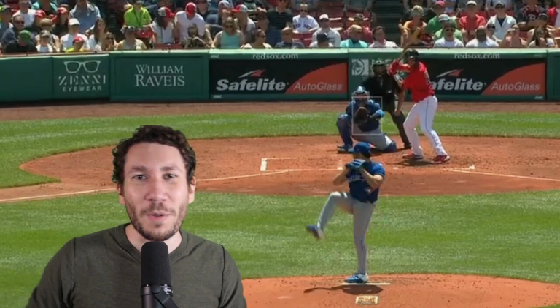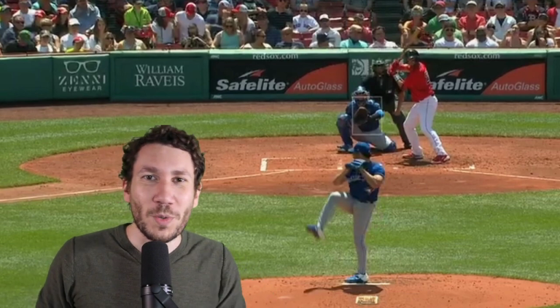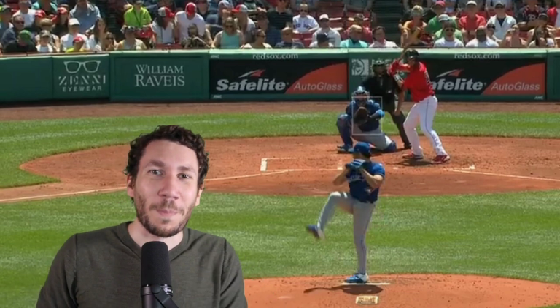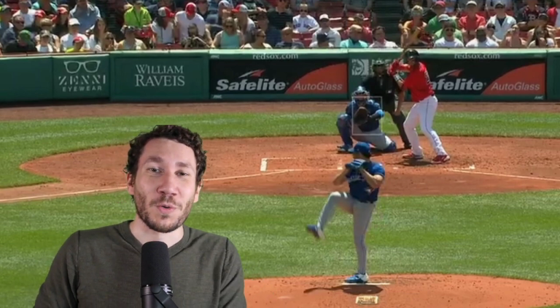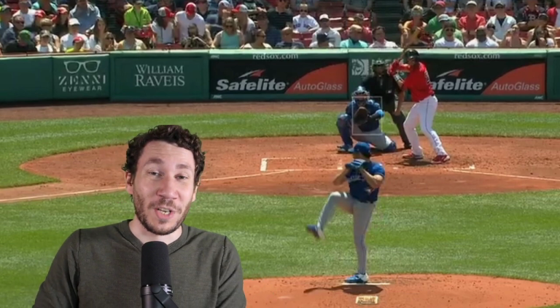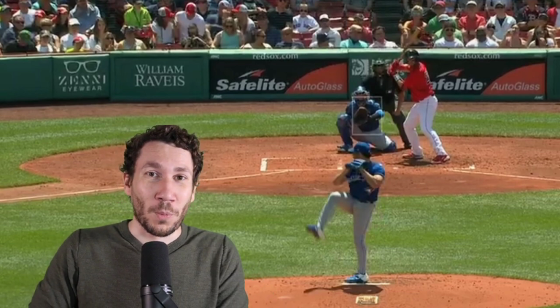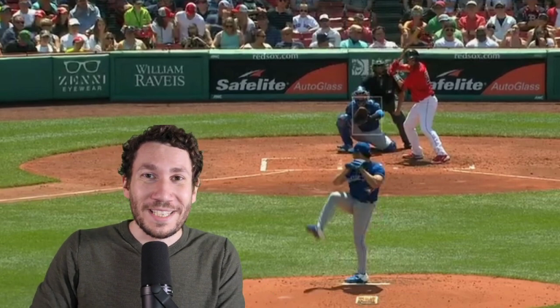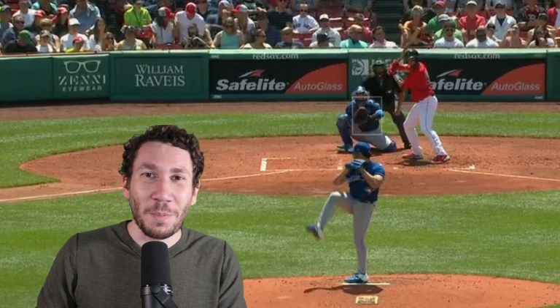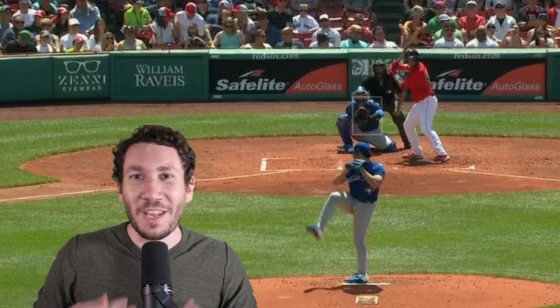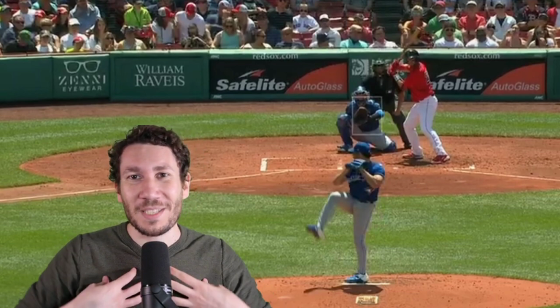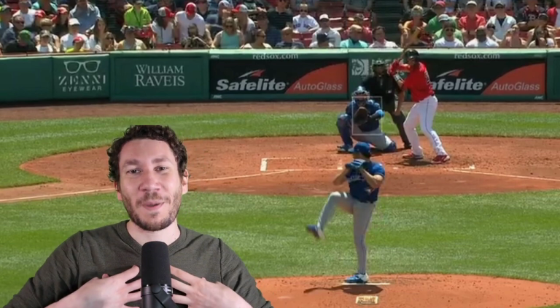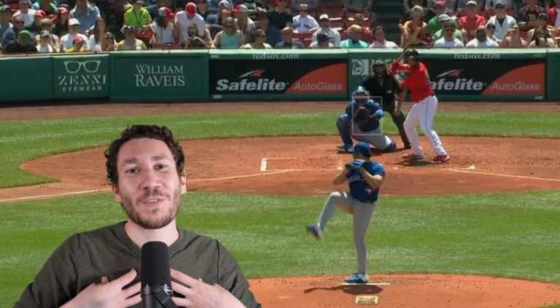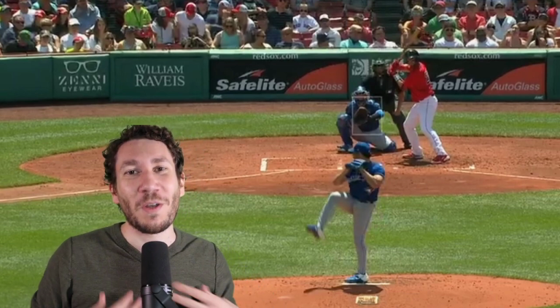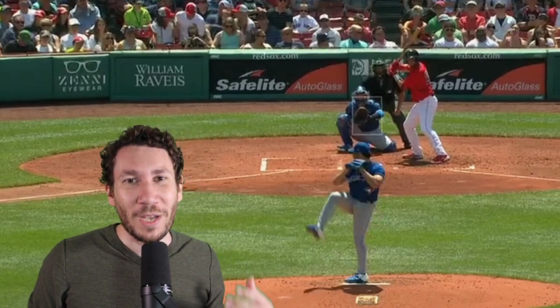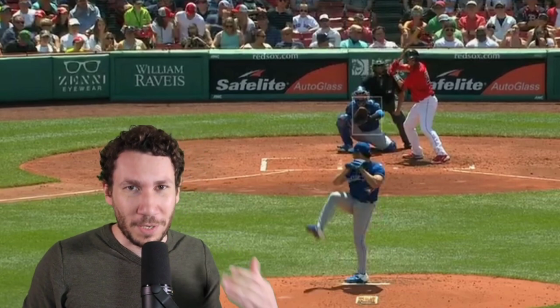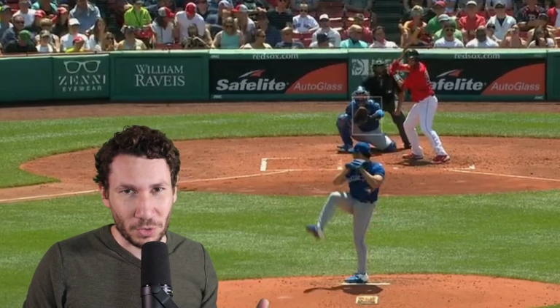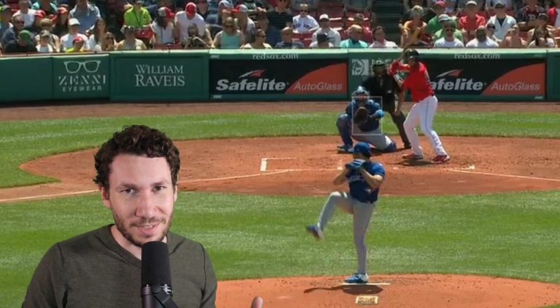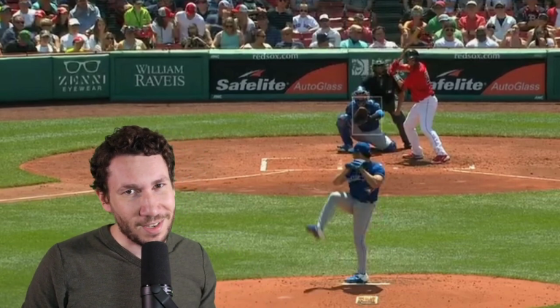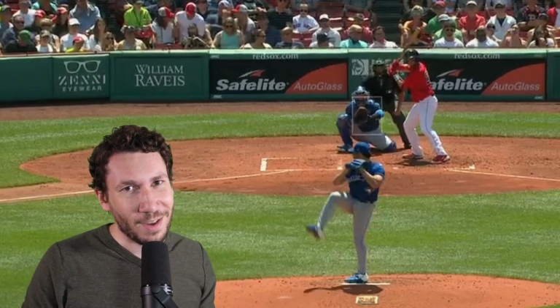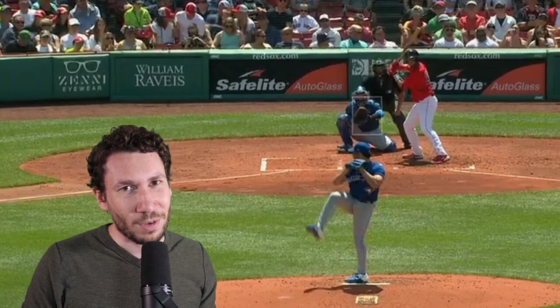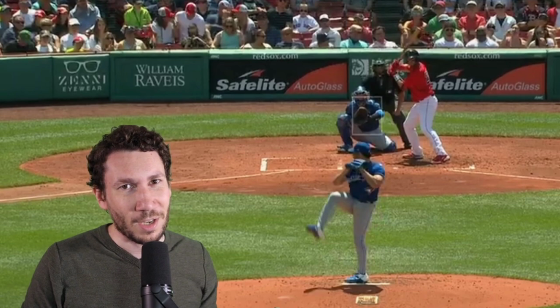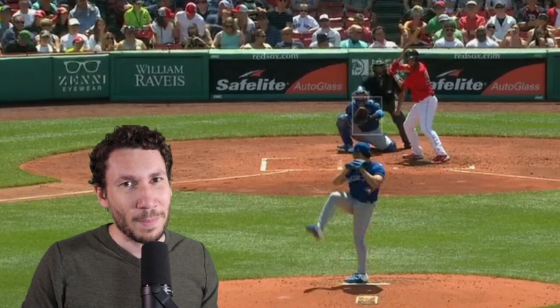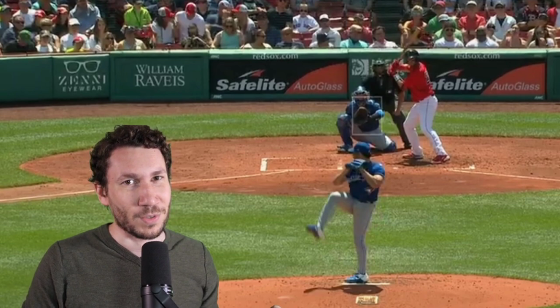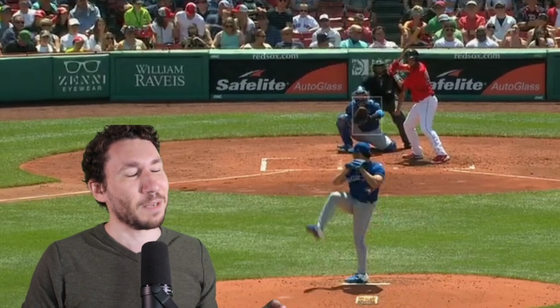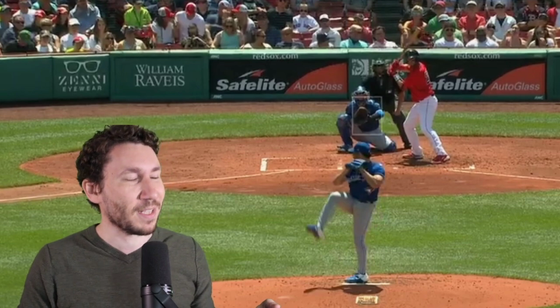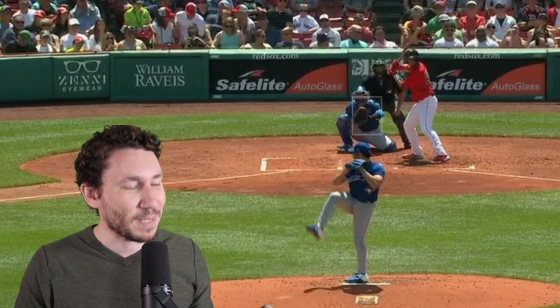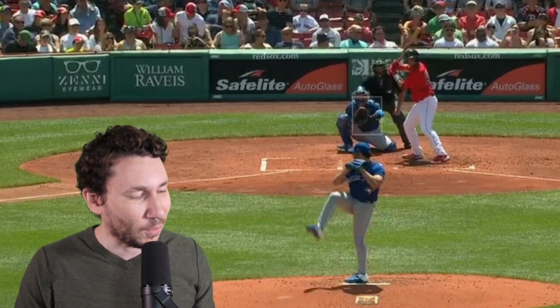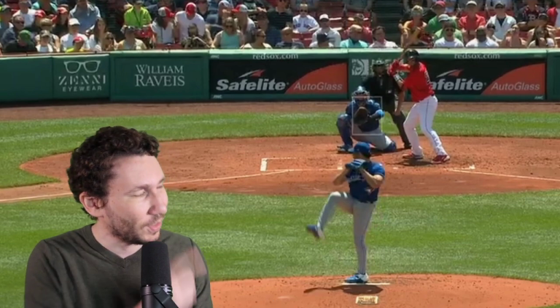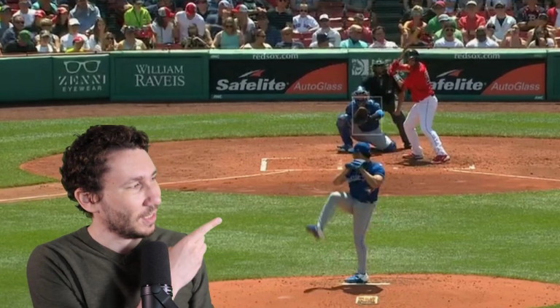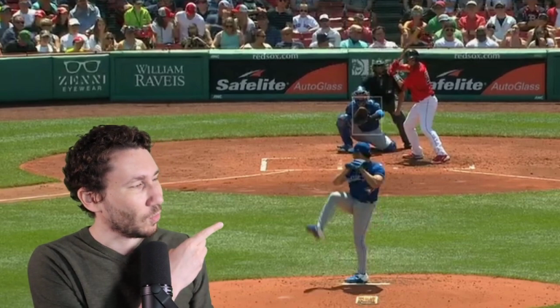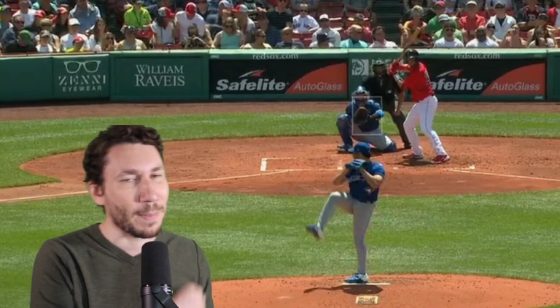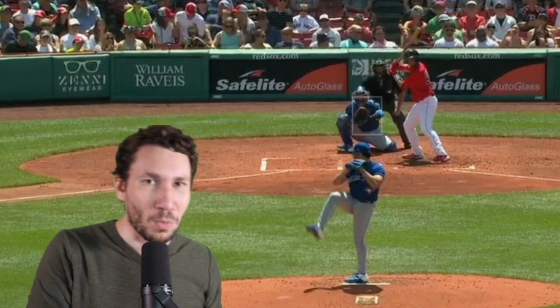Welcome to another Pitcher Video Breakdown. My name is Nick Pollock, founder at PitcherList, and today we're going to talk about Mr. Tightpants himself, Robbie Ray.